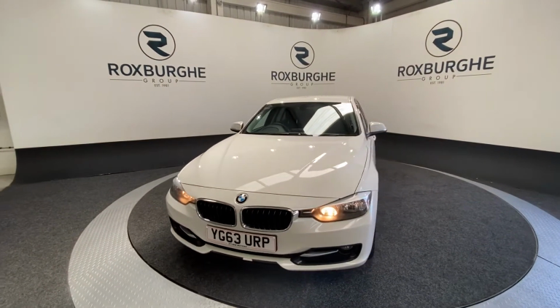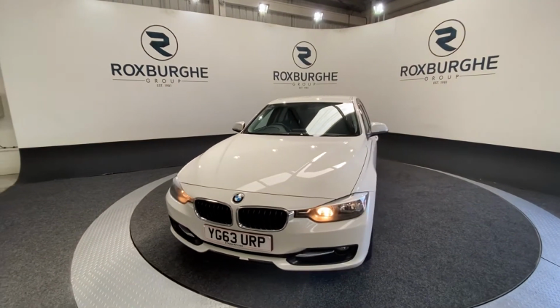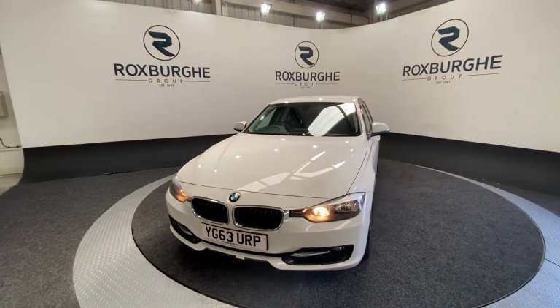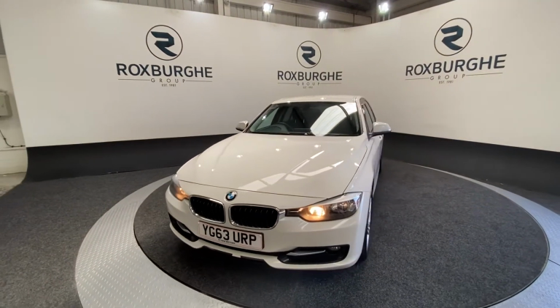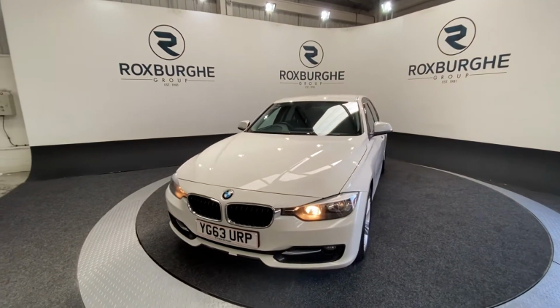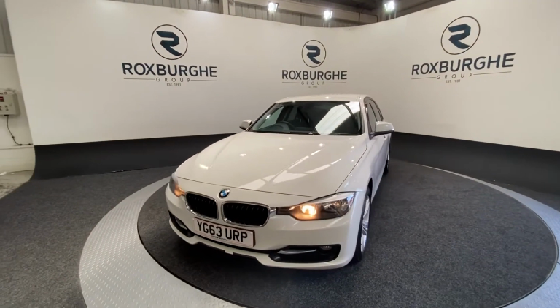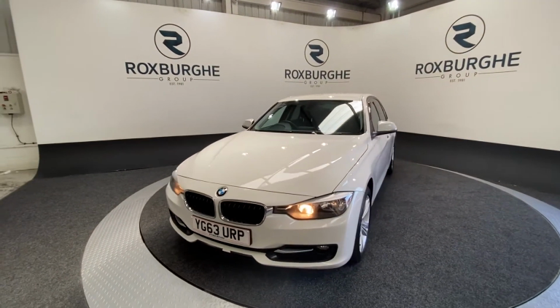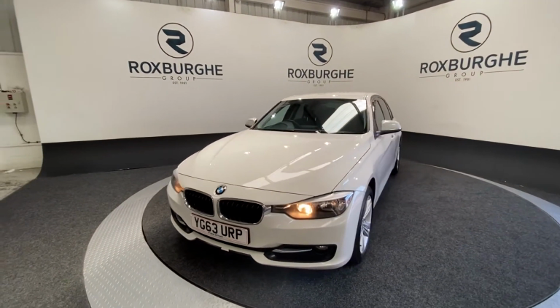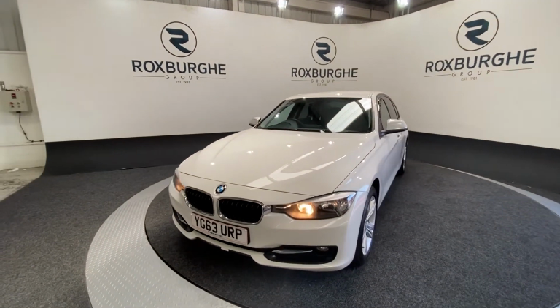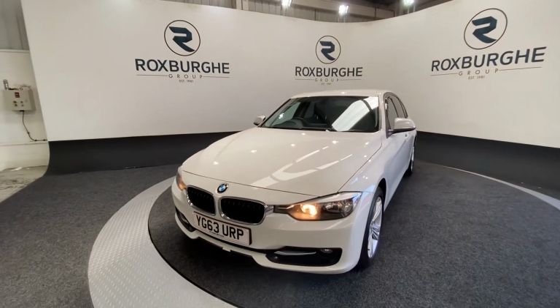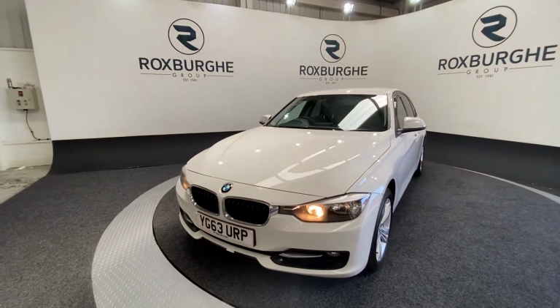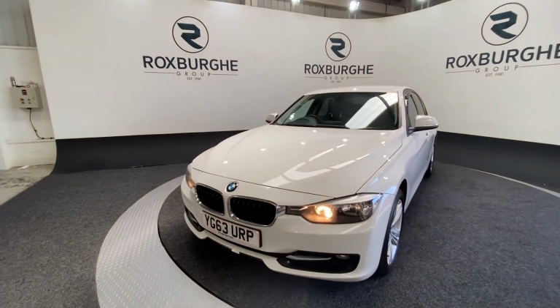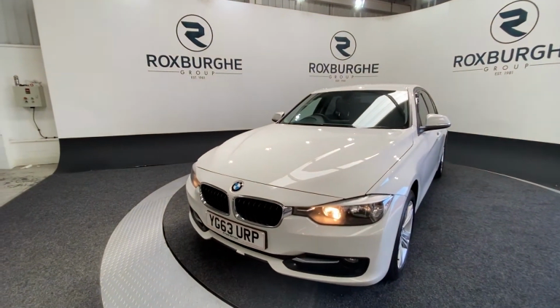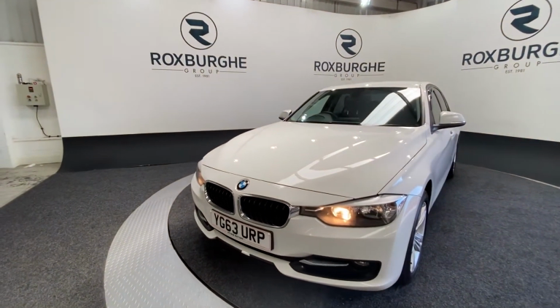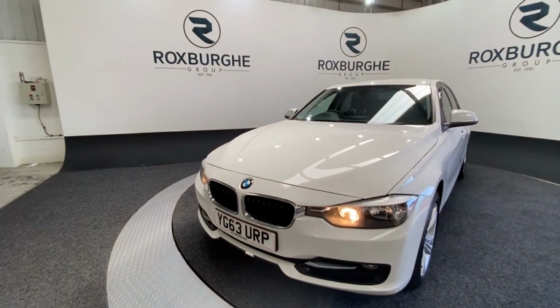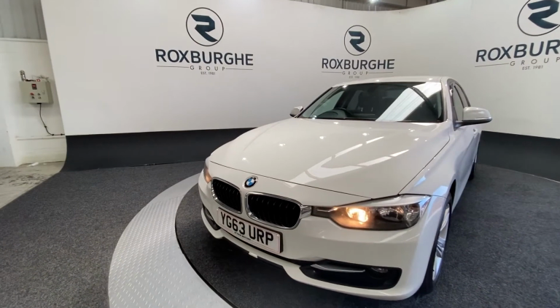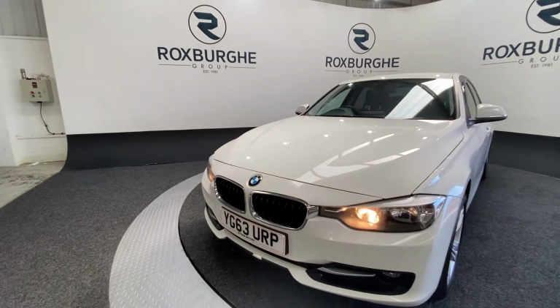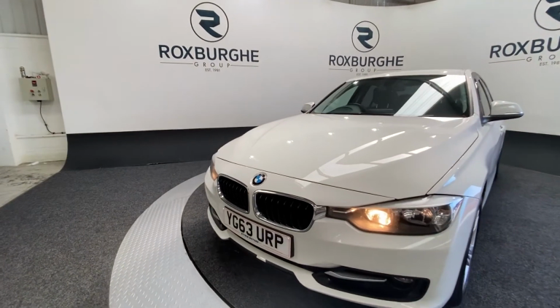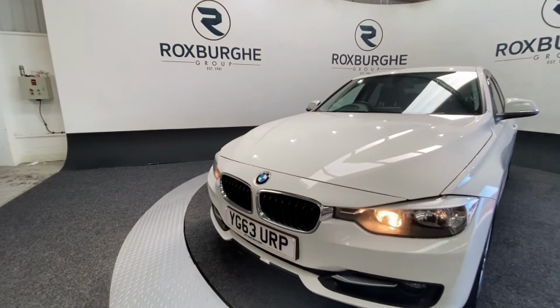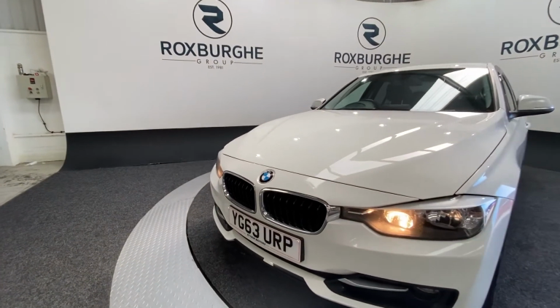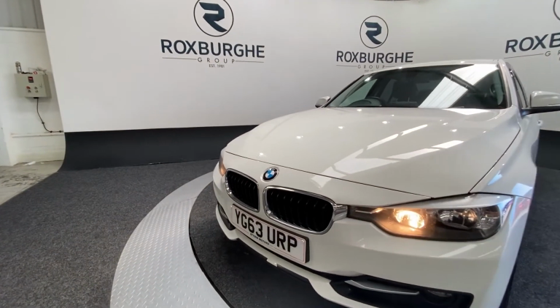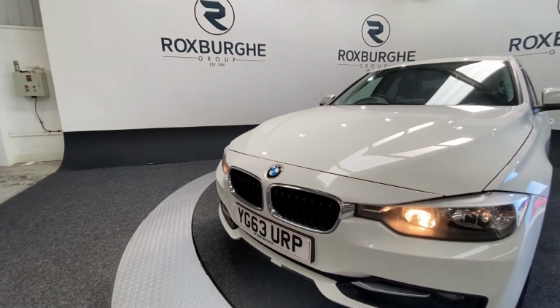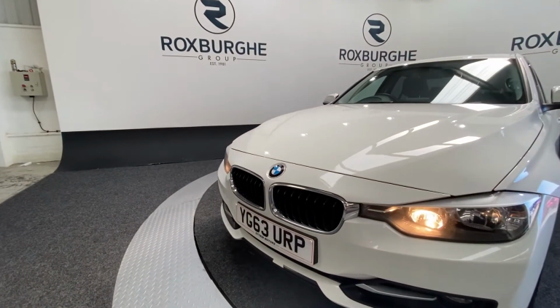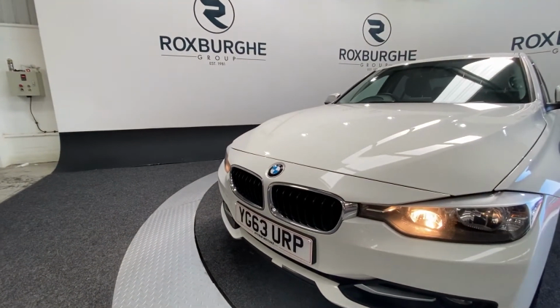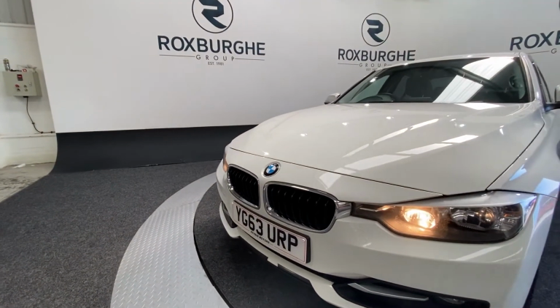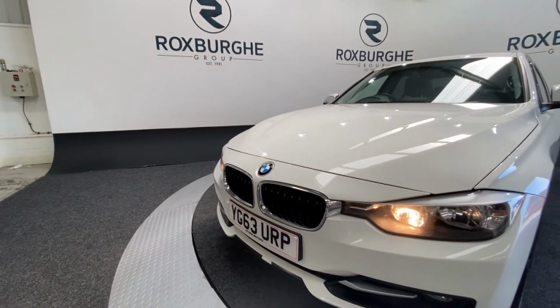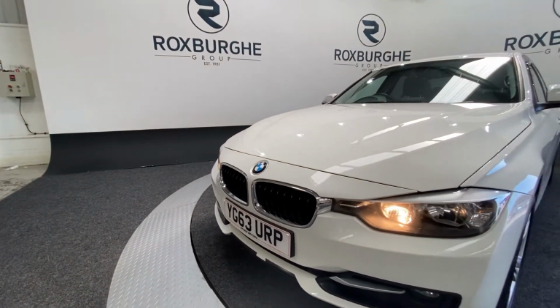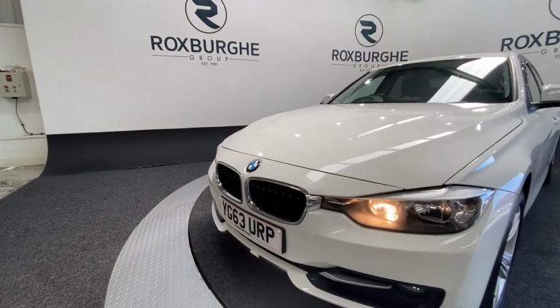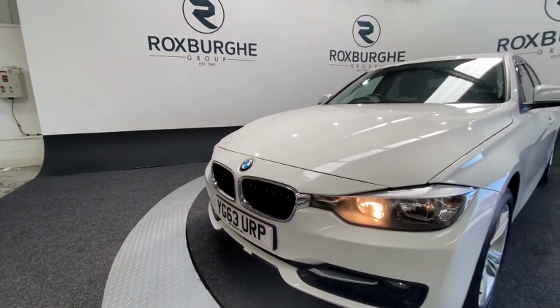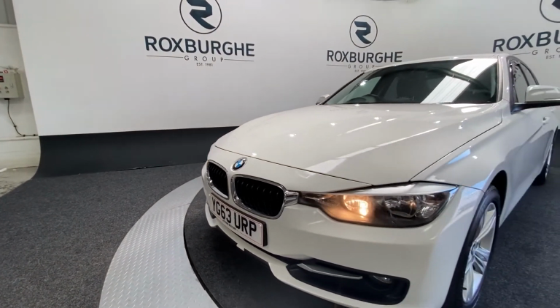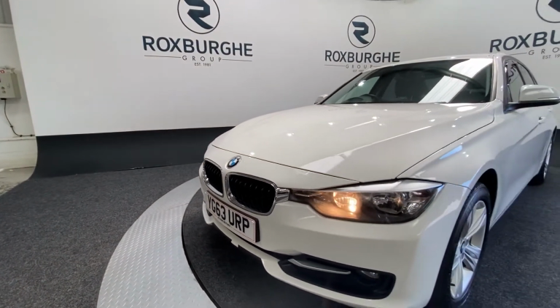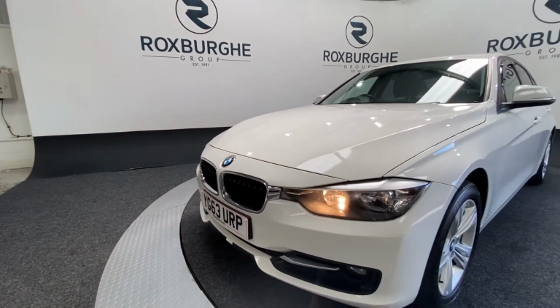Starting off at the front of the vehicle, as you can see we've got that stunning chrome grille along with automatic front headlights.